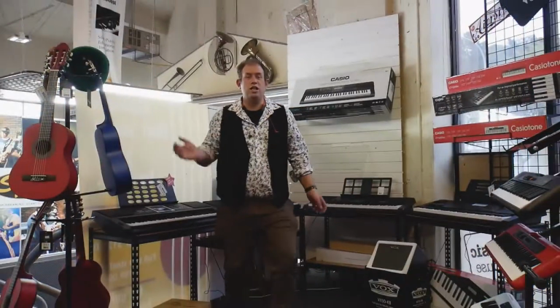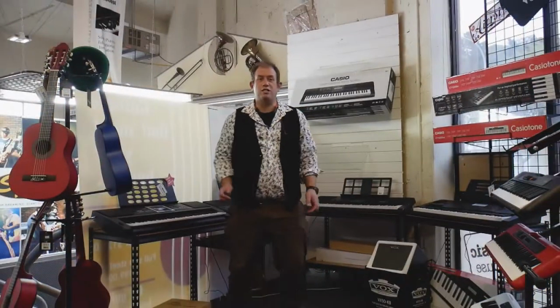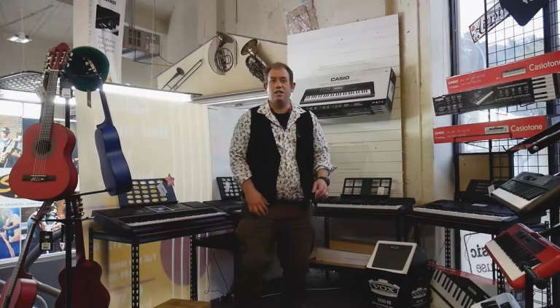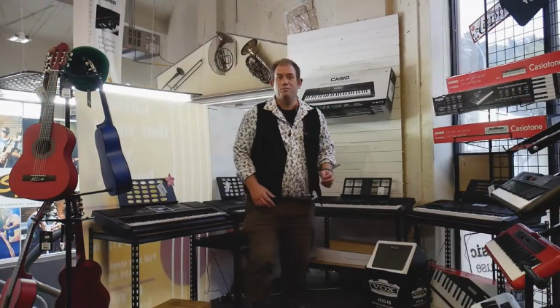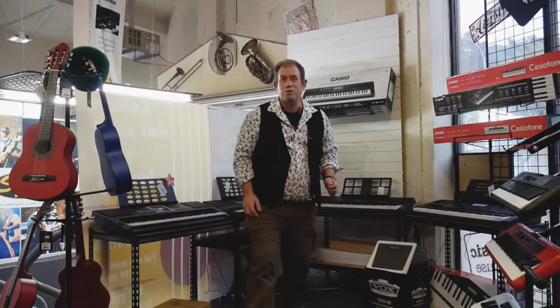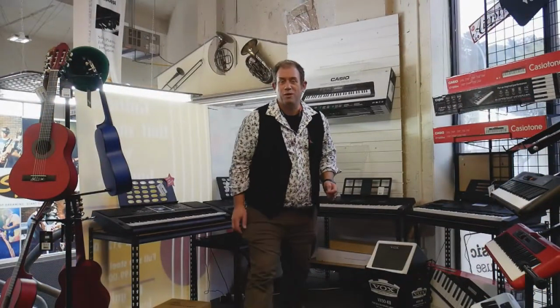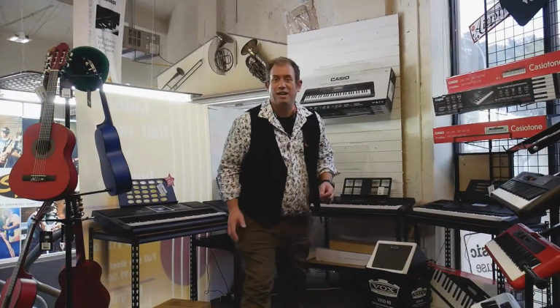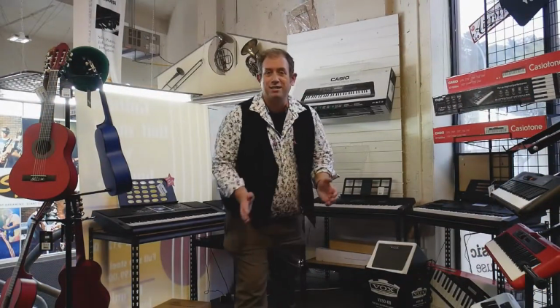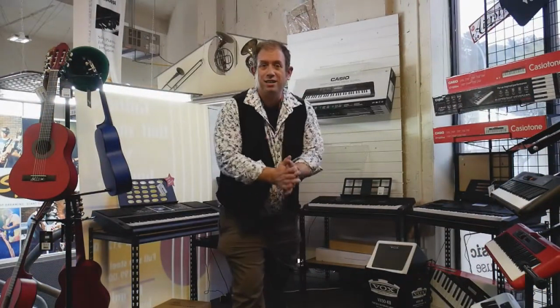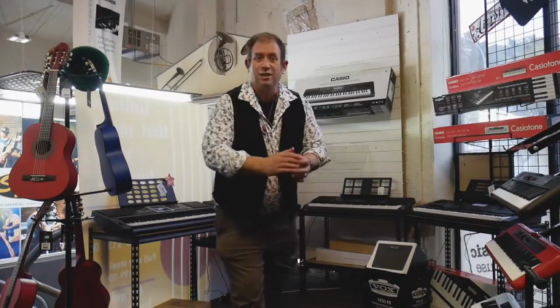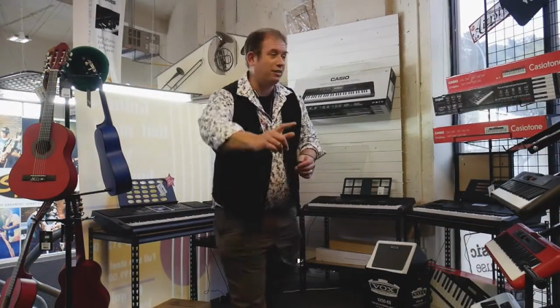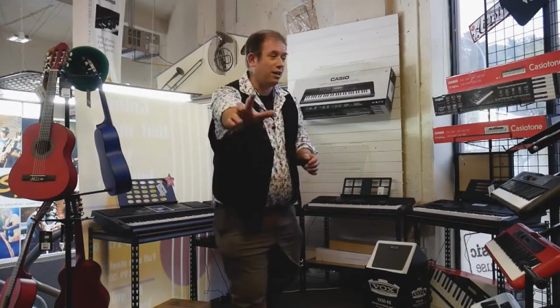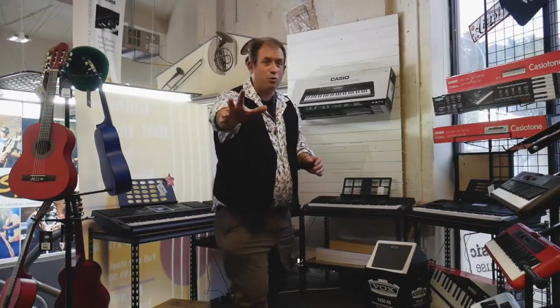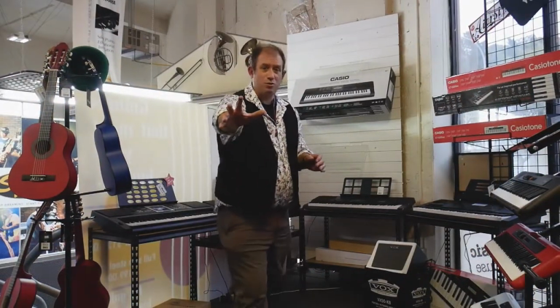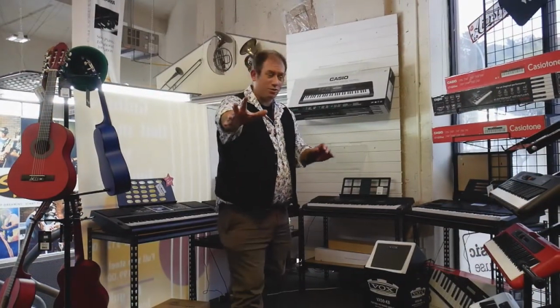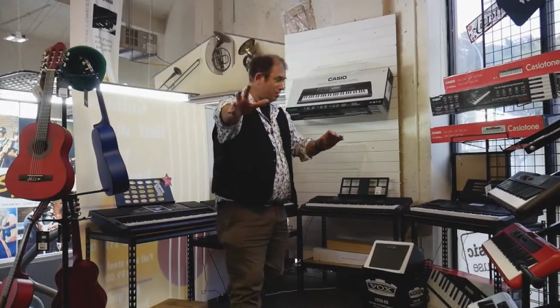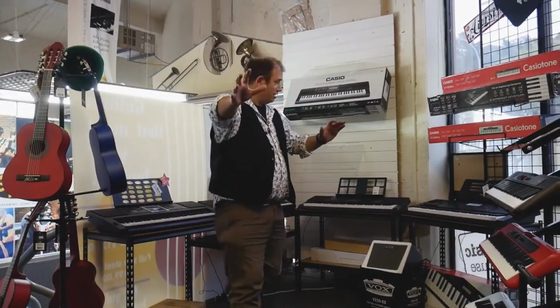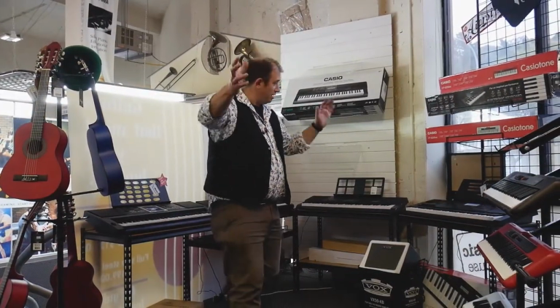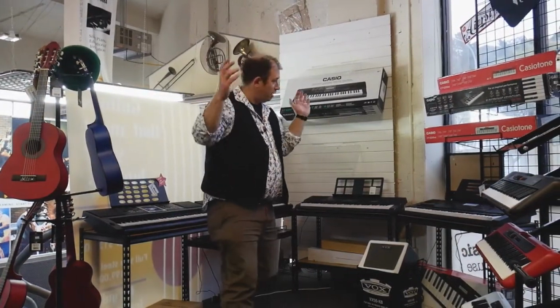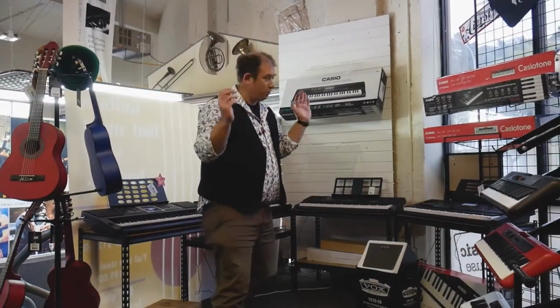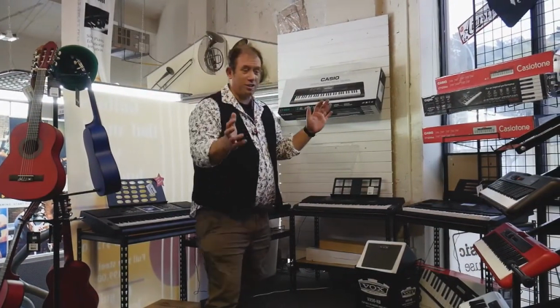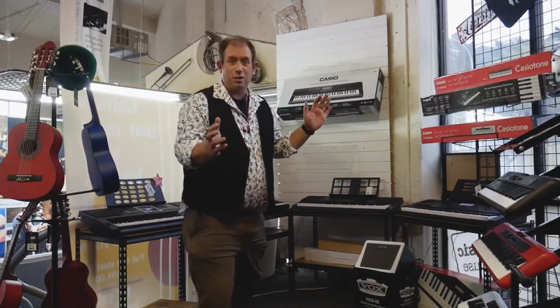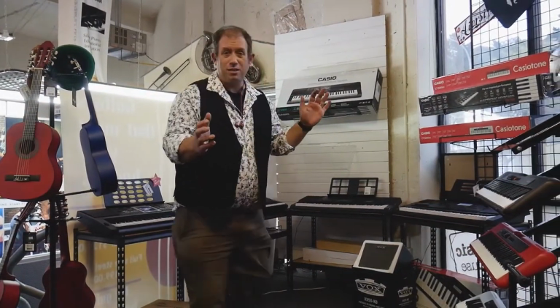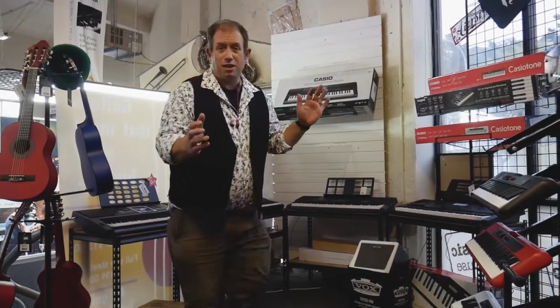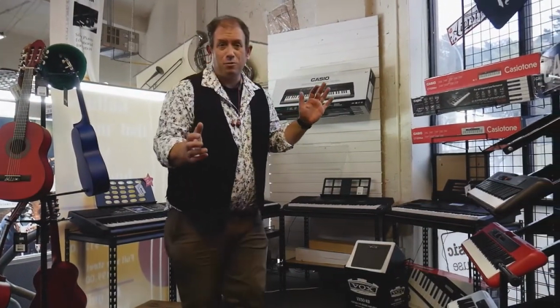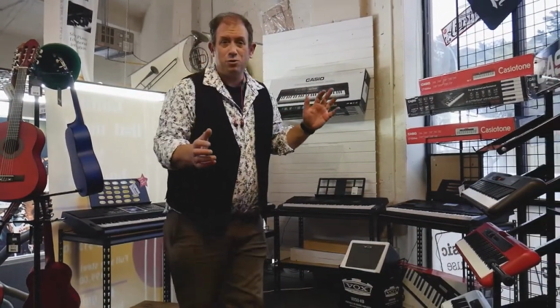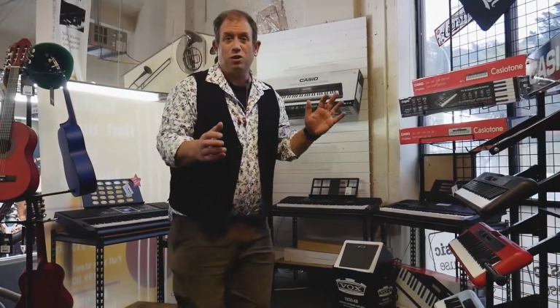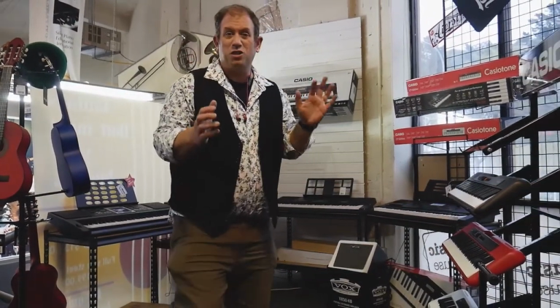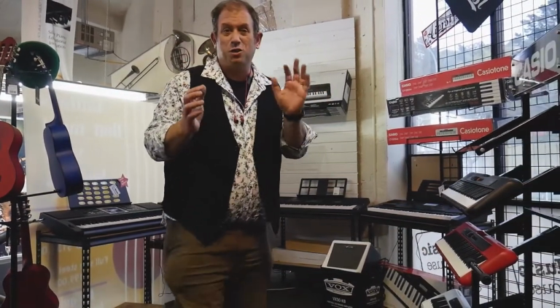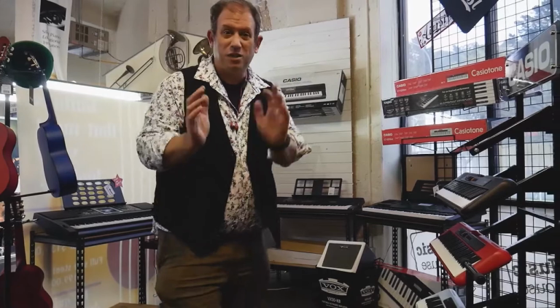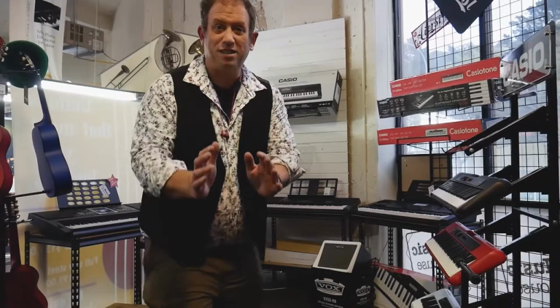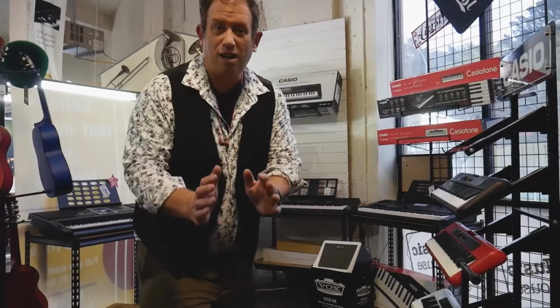Justin here, Music Warehouse, here you go. Keyboards! We've got so many keyboards we don't know what to do with ourselves.